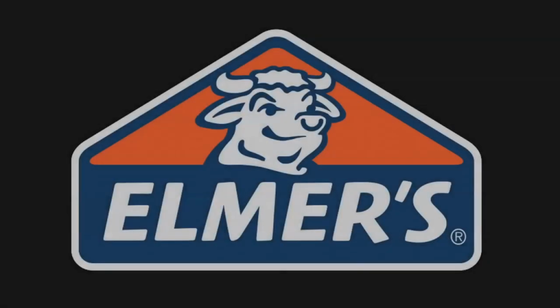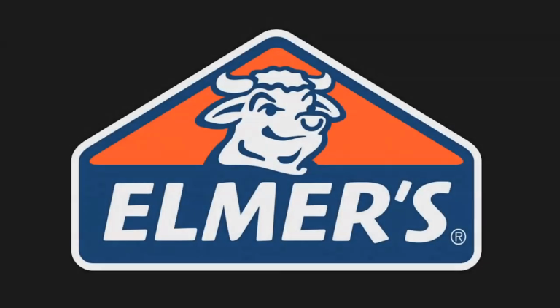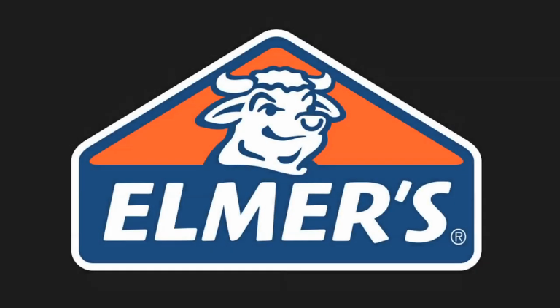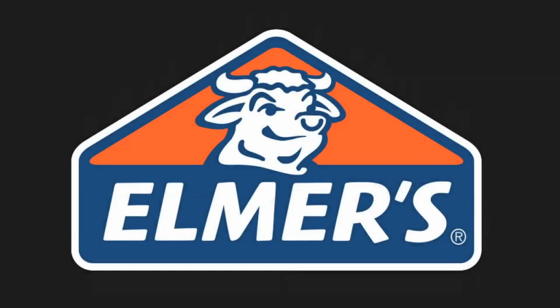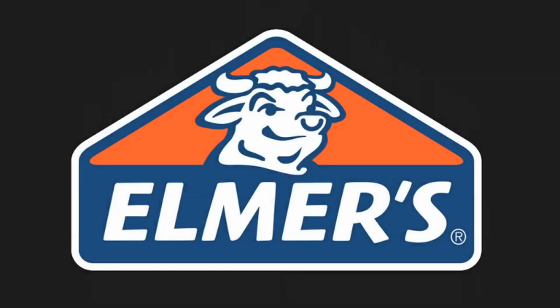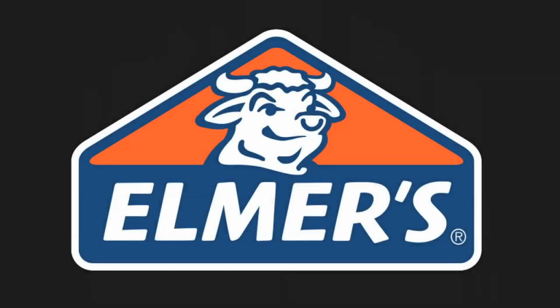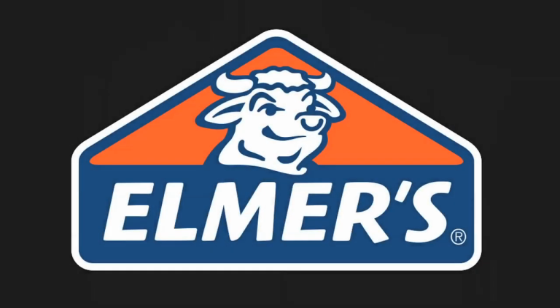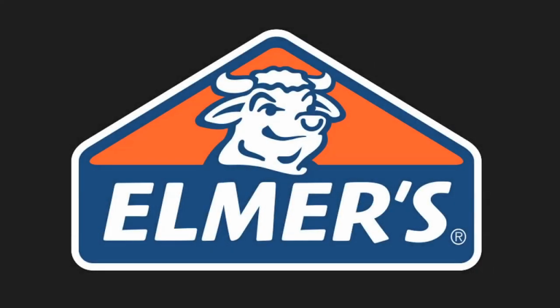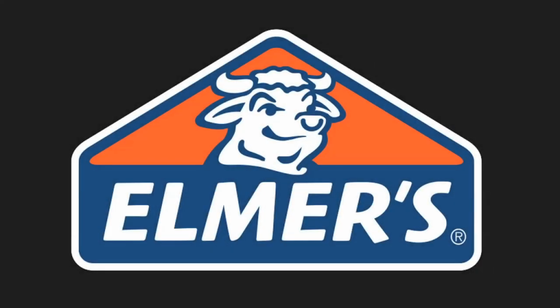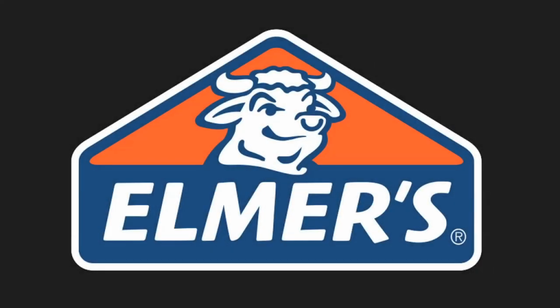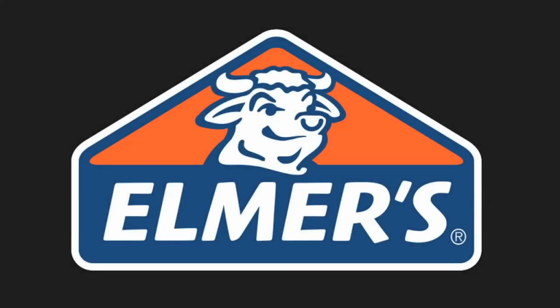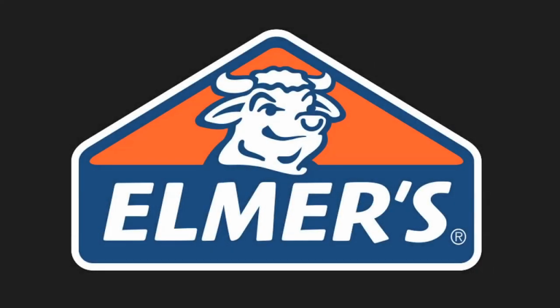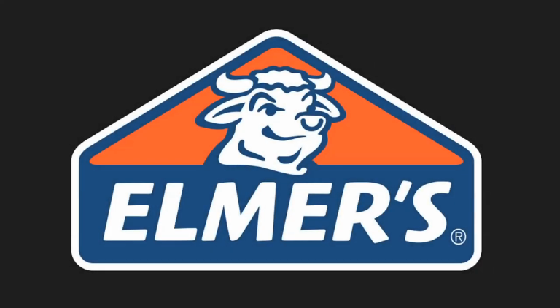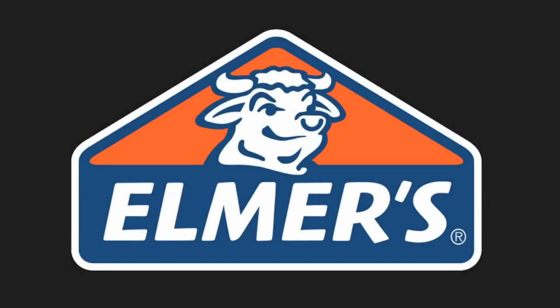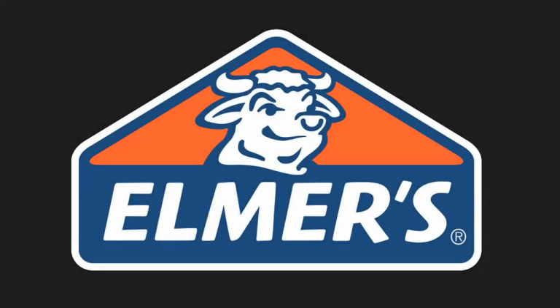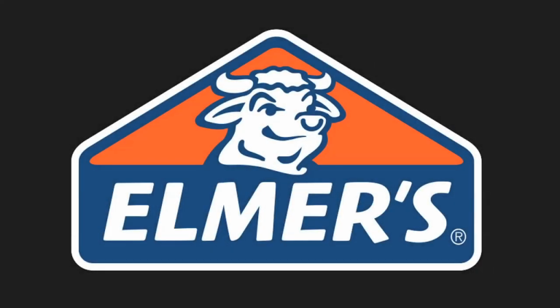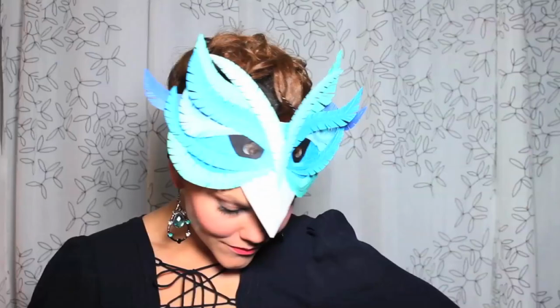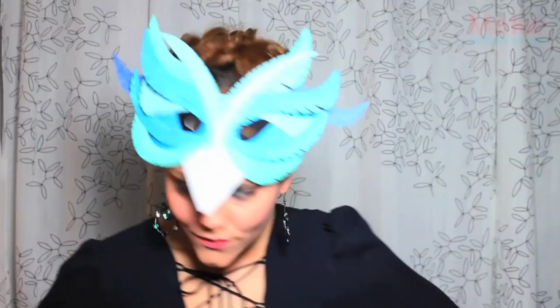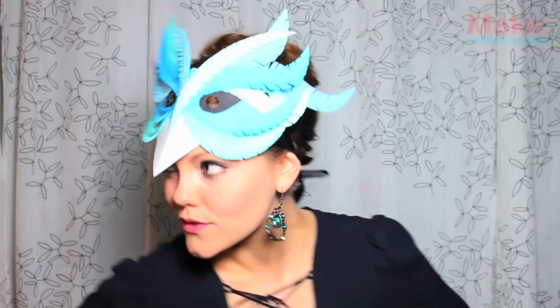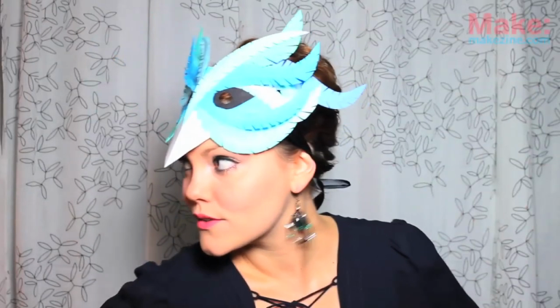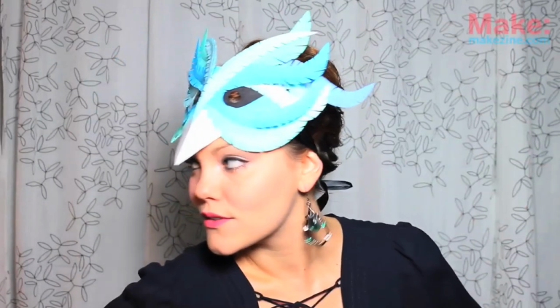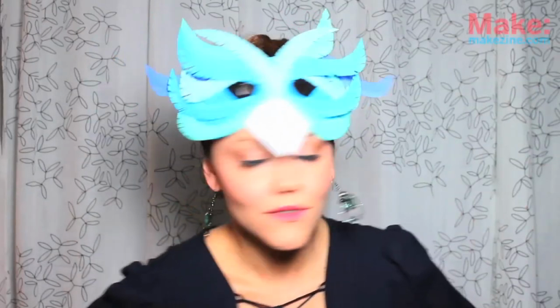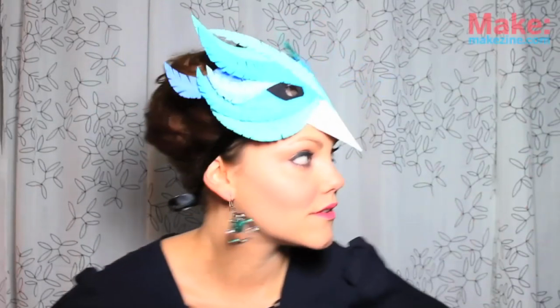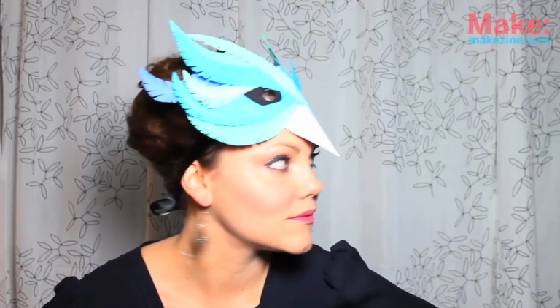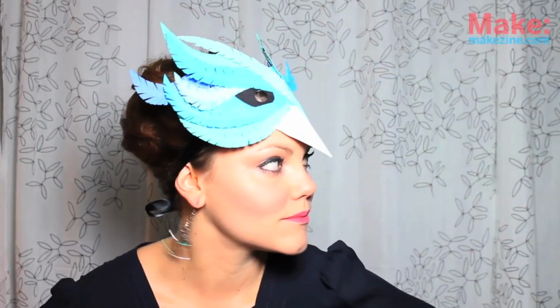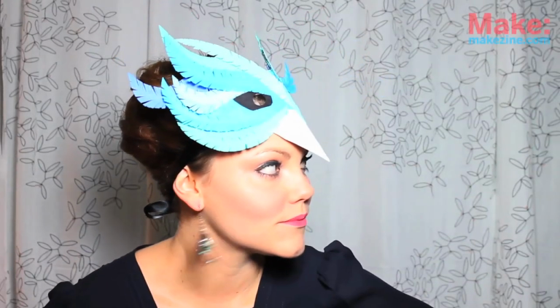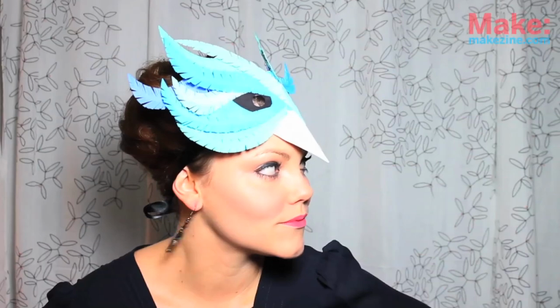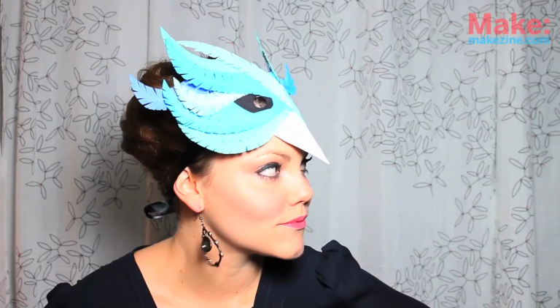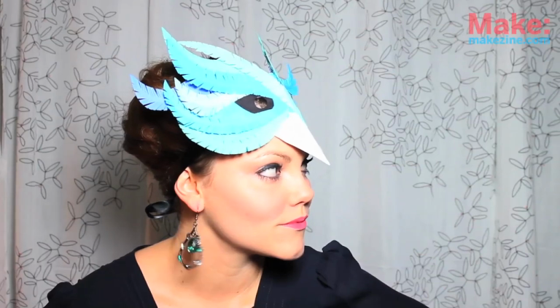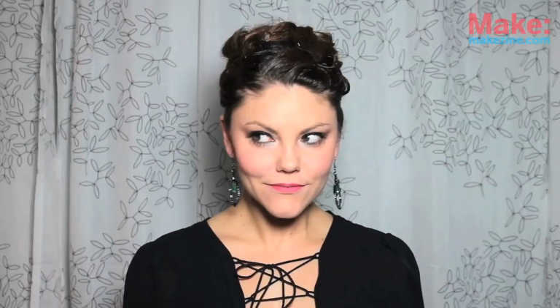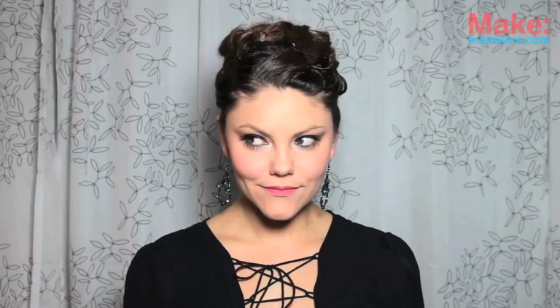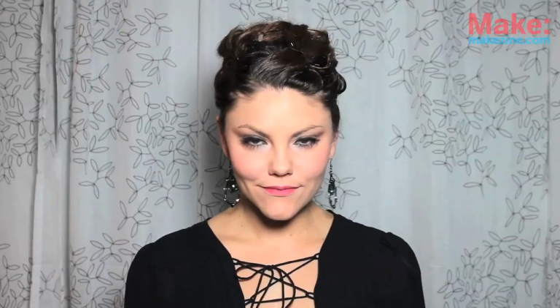This video is brought to you by Elmer's Products. Hey everyone!